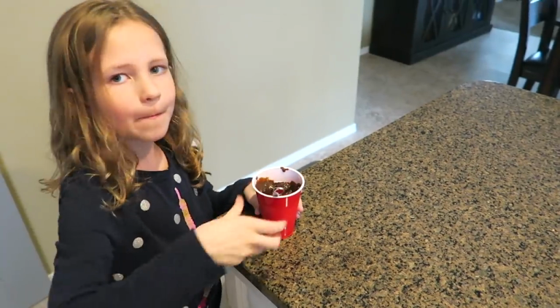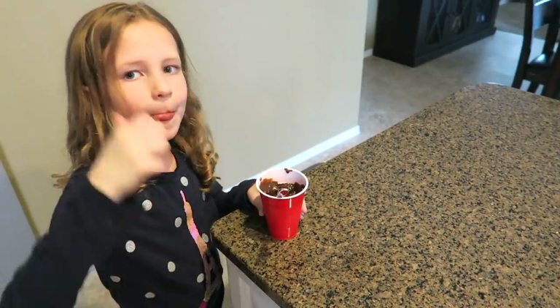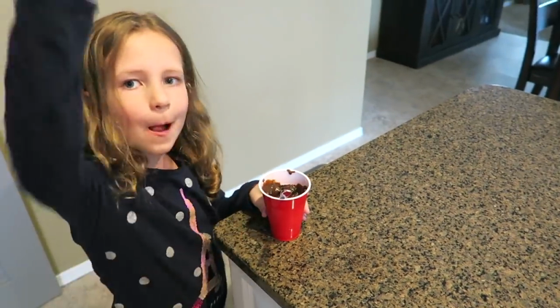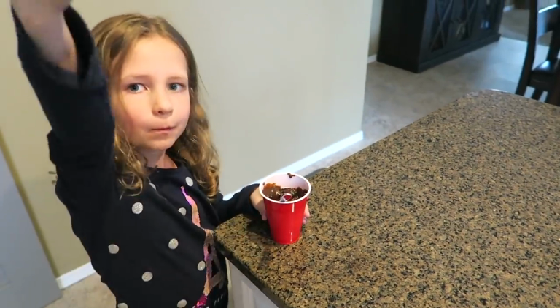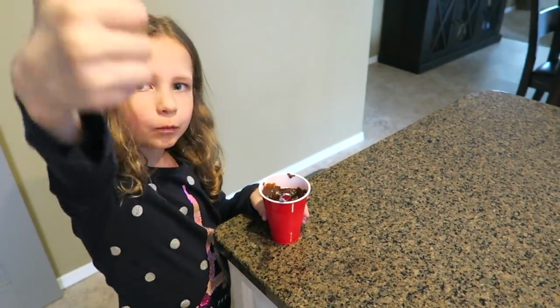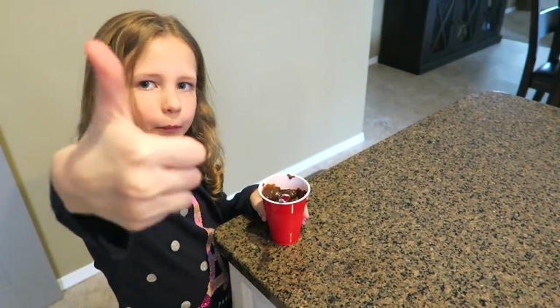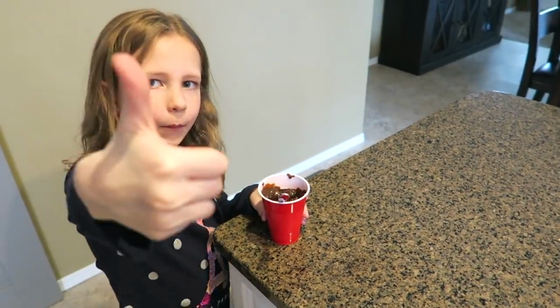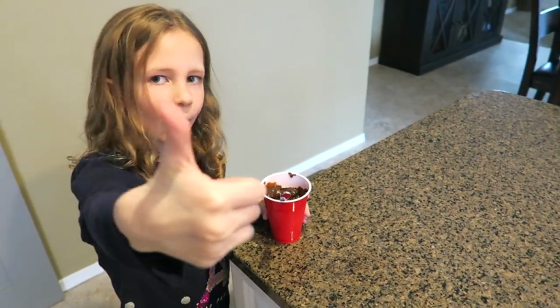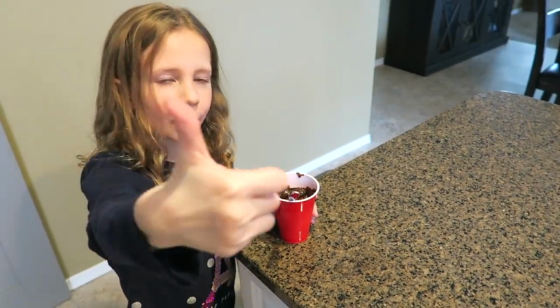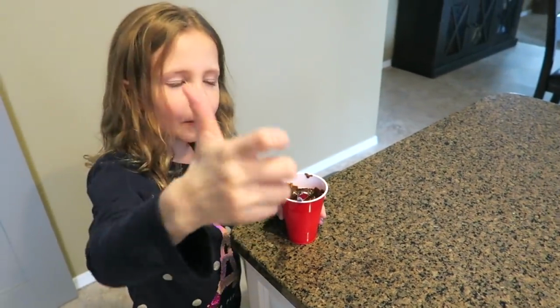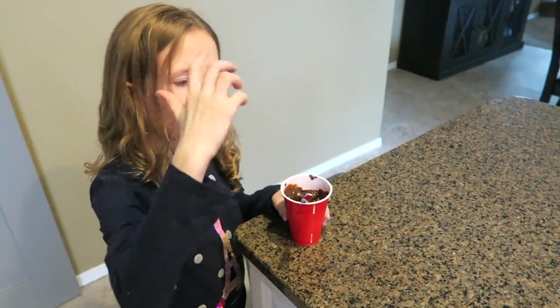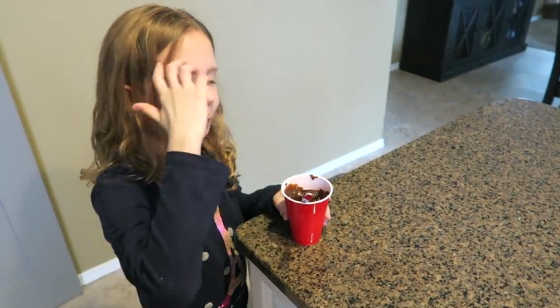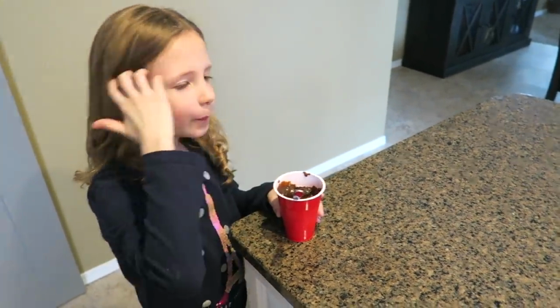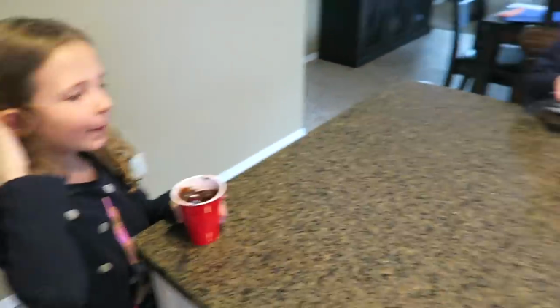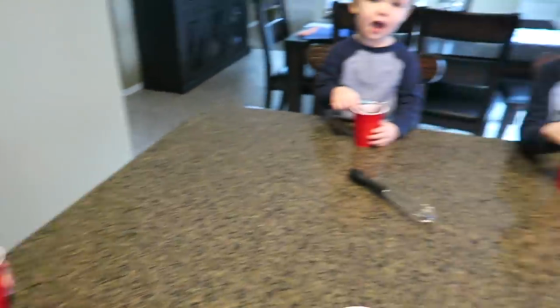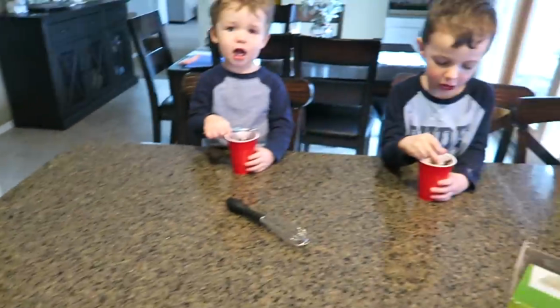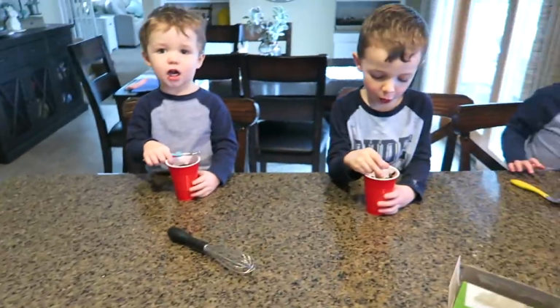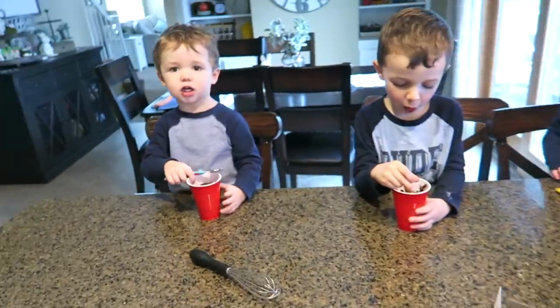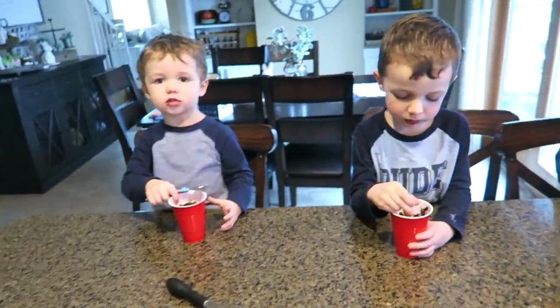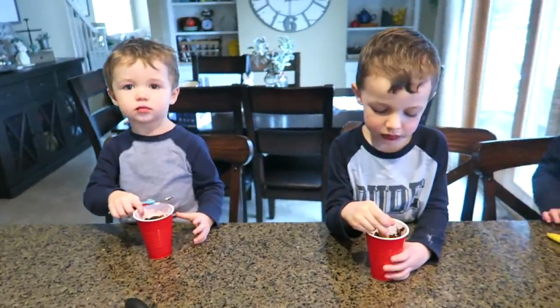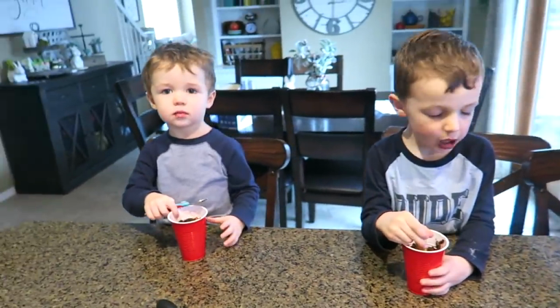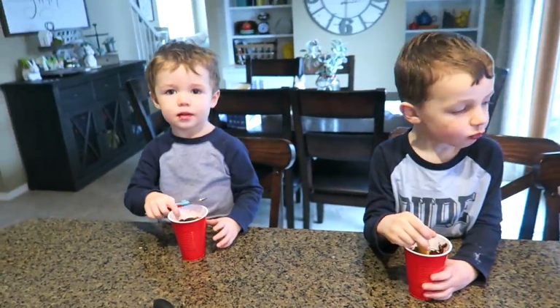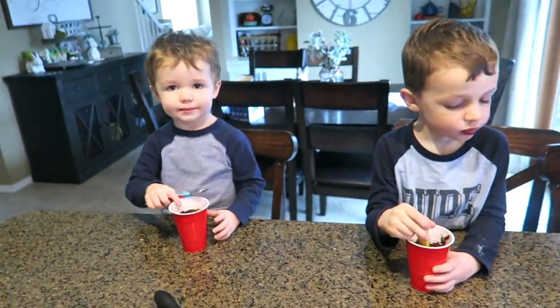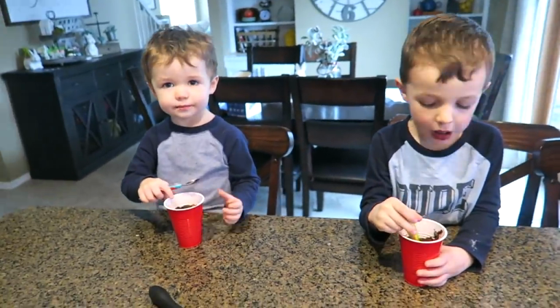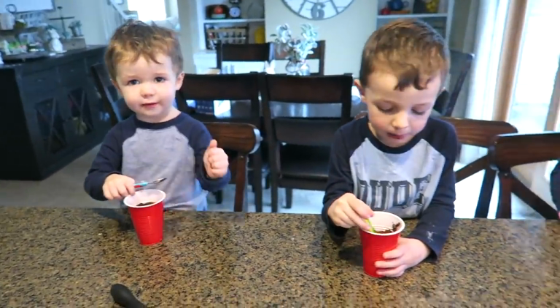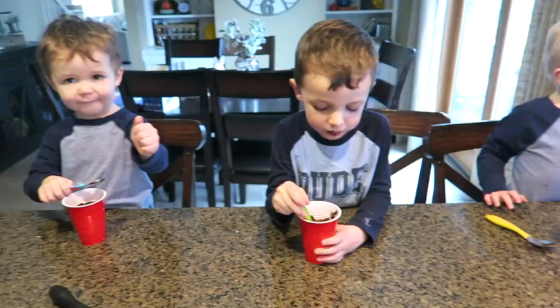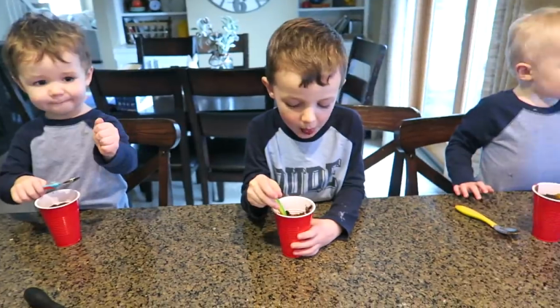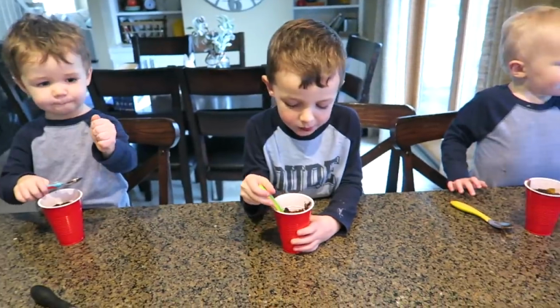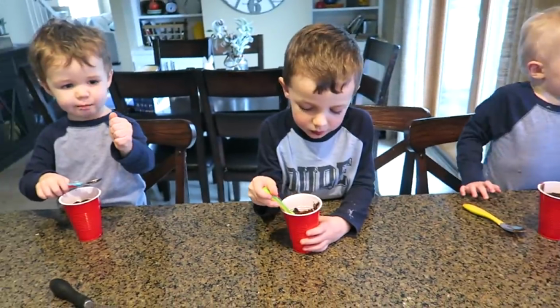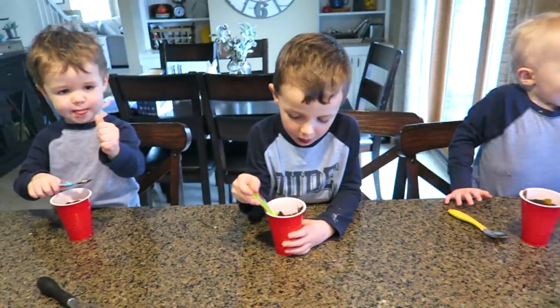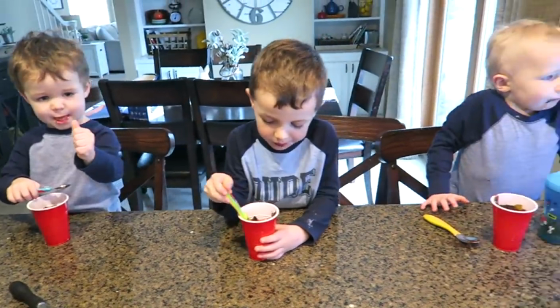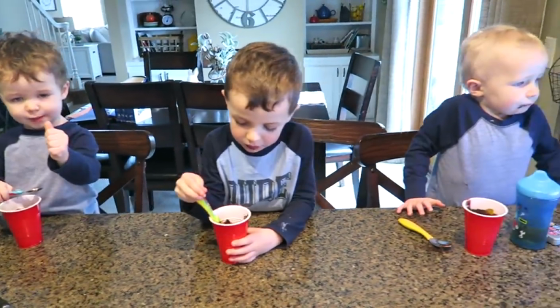Is it good? Thumbs up! Yeah, thumbs up. I'm going to have two thumbs up. Good job.